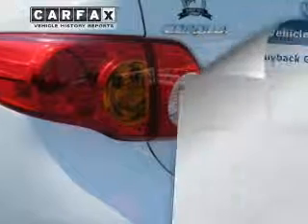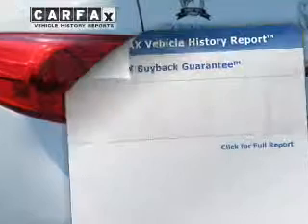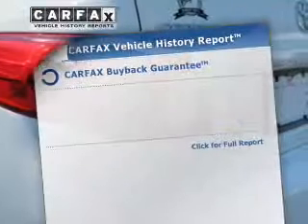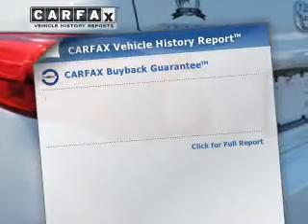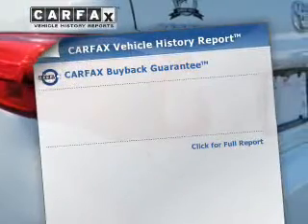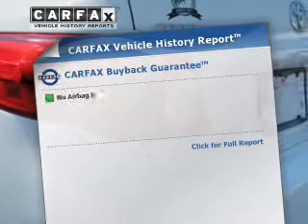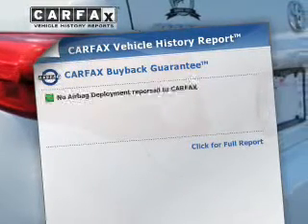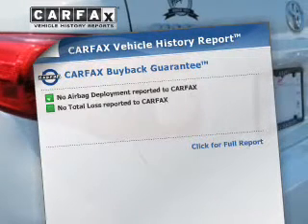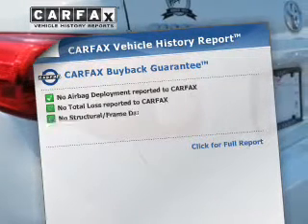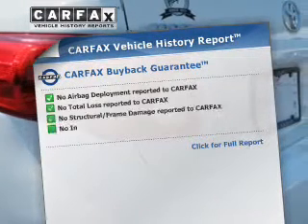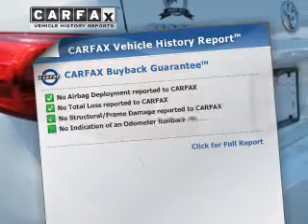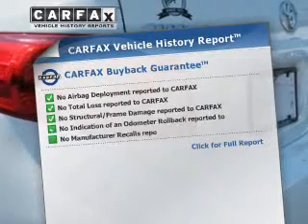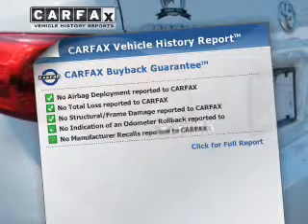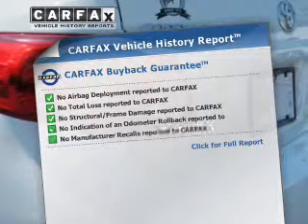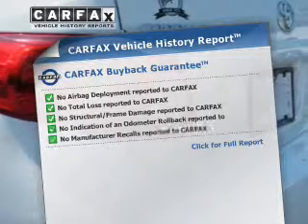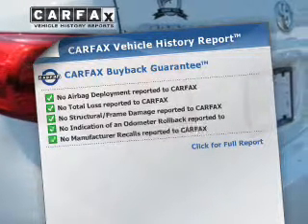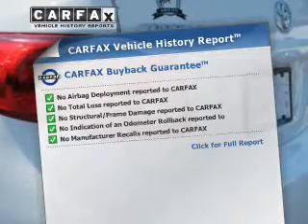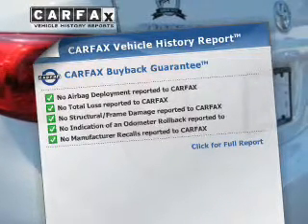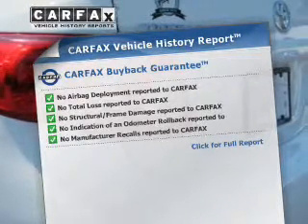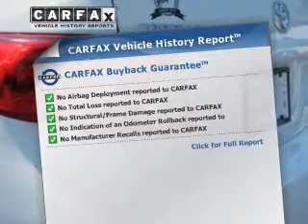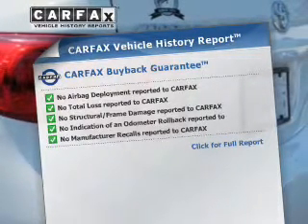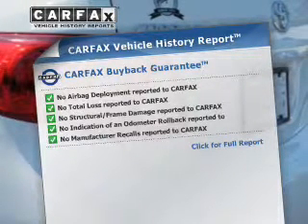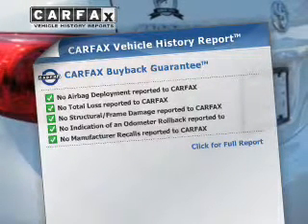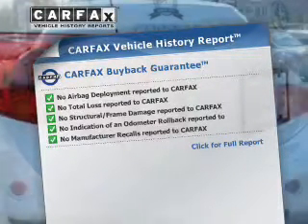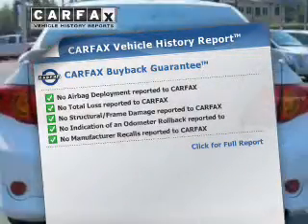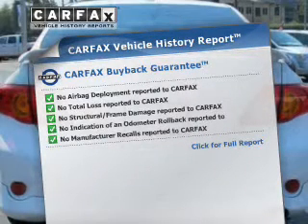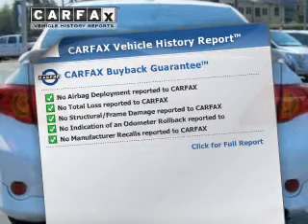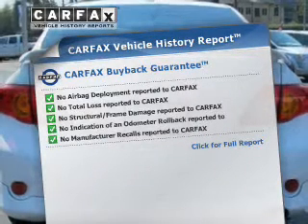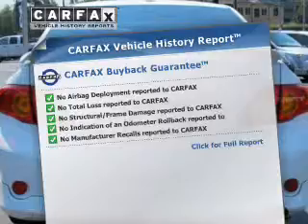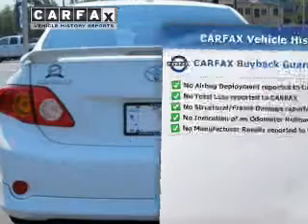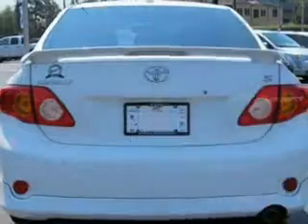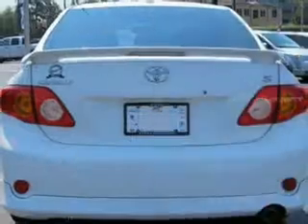An included Carfax vehicle history report allows you to purchase with confidence and the knowledge that your buying decision was a smart choice.